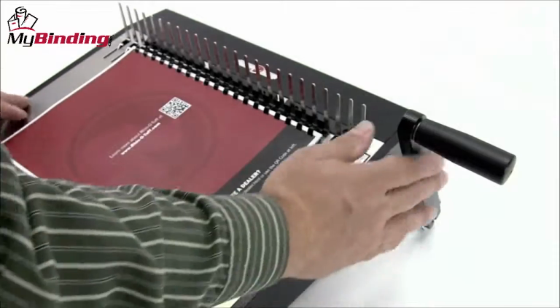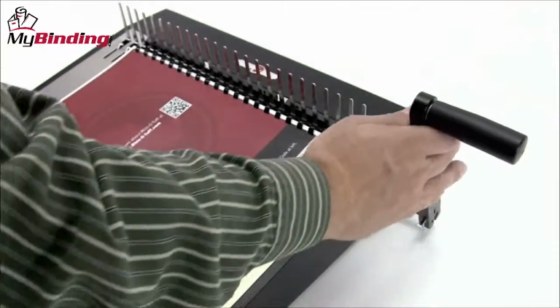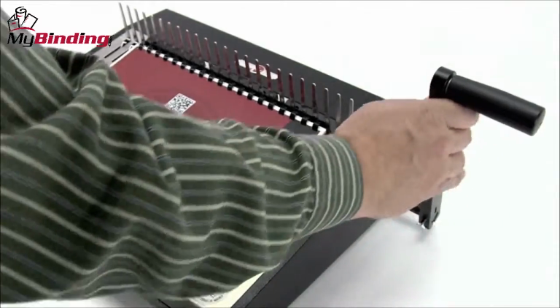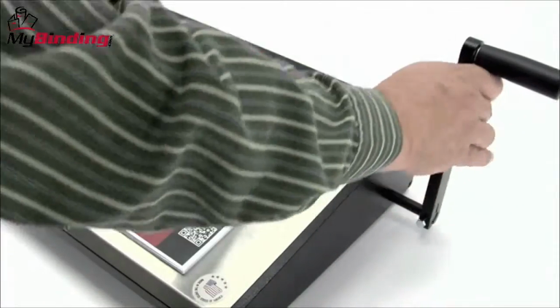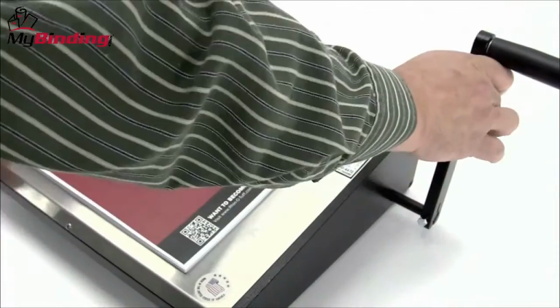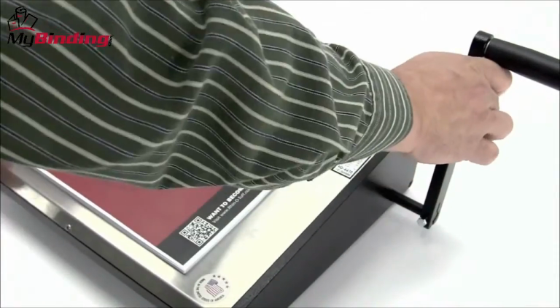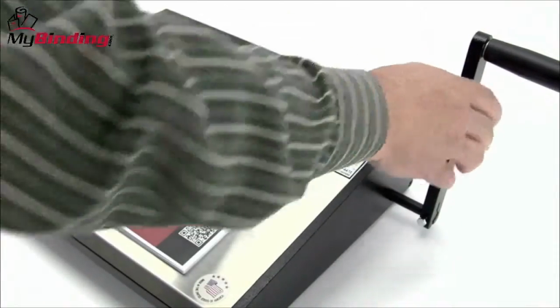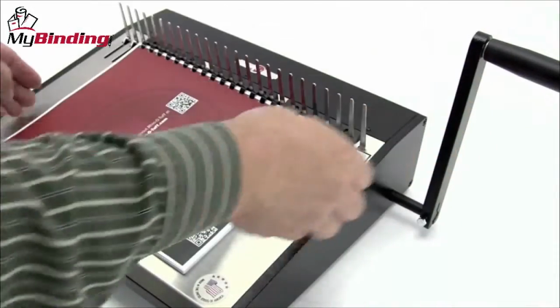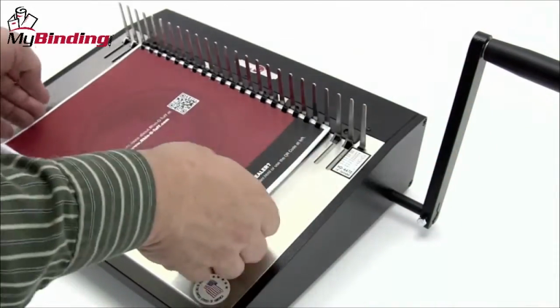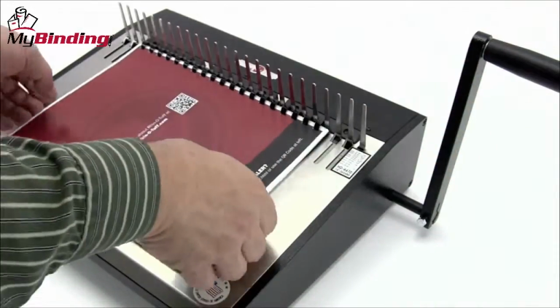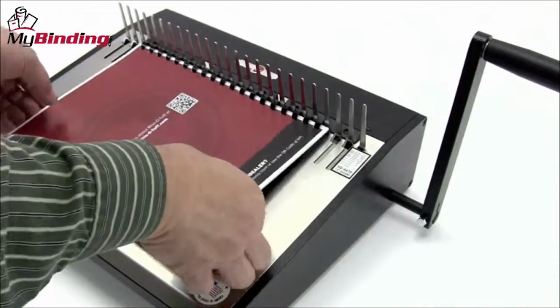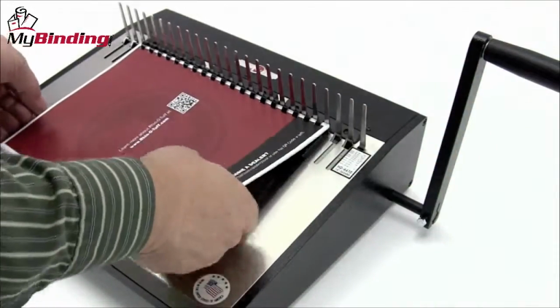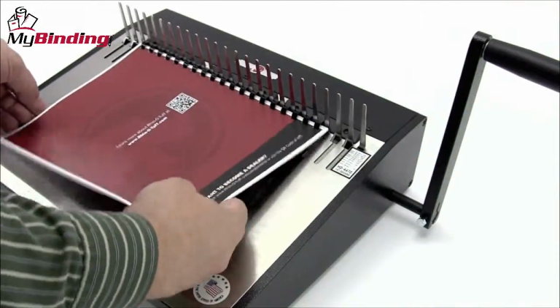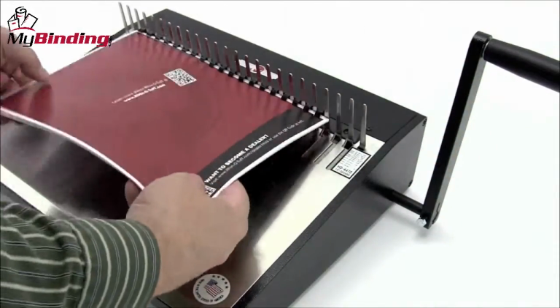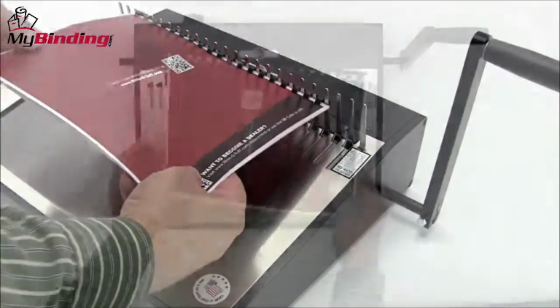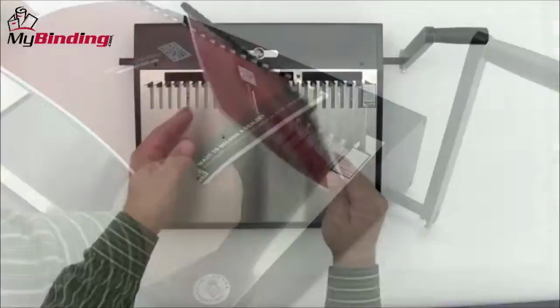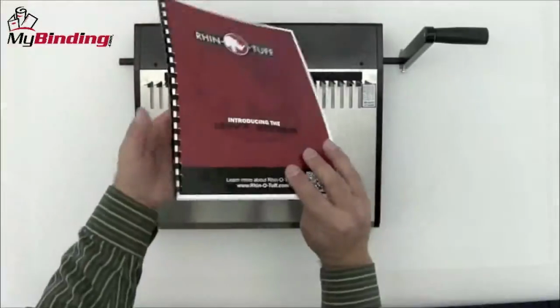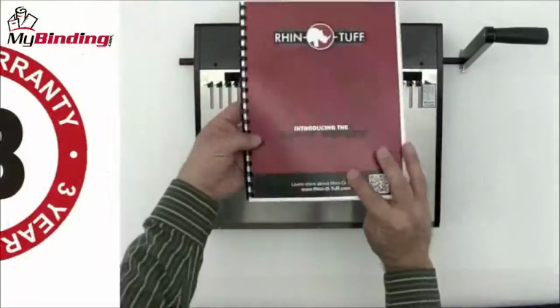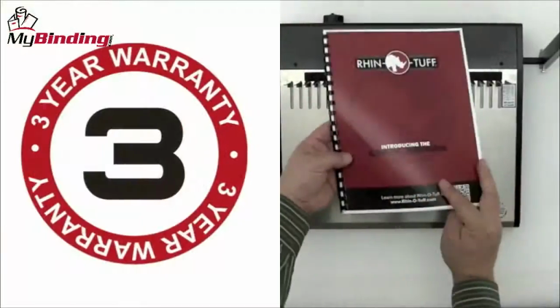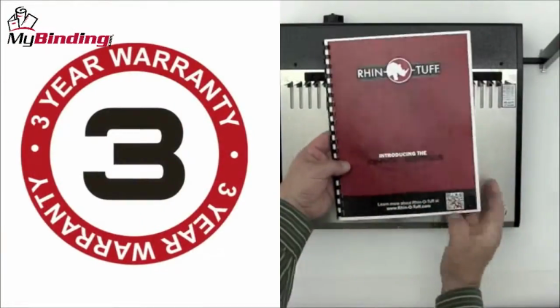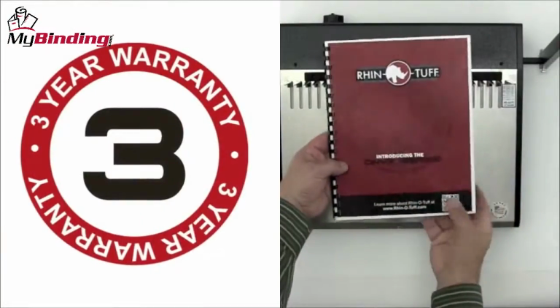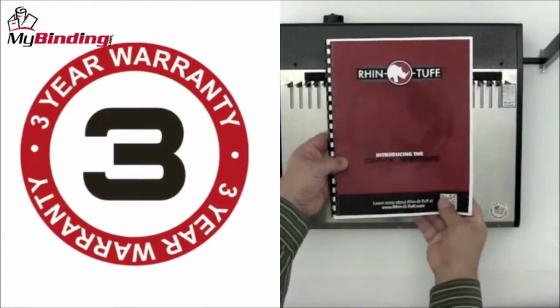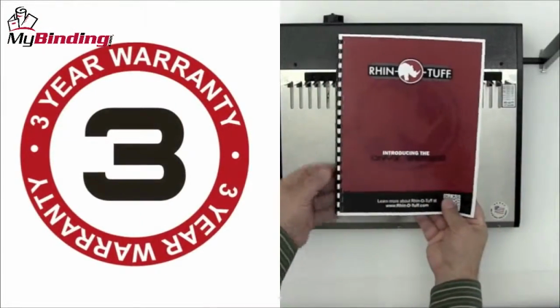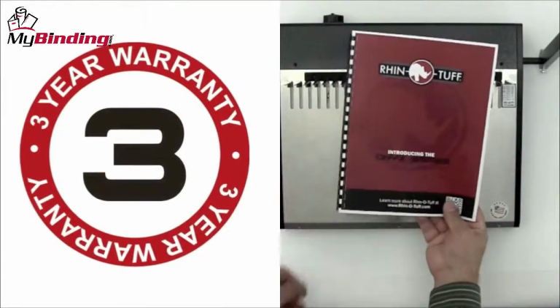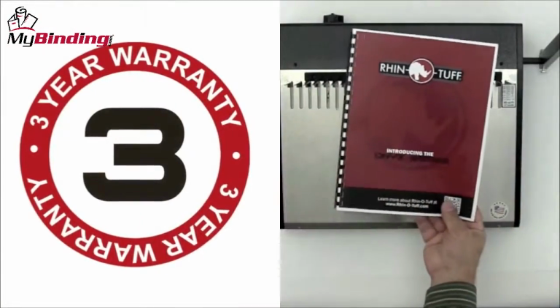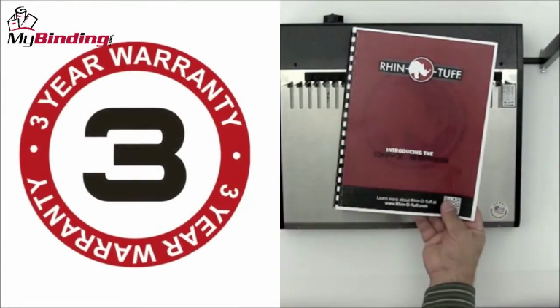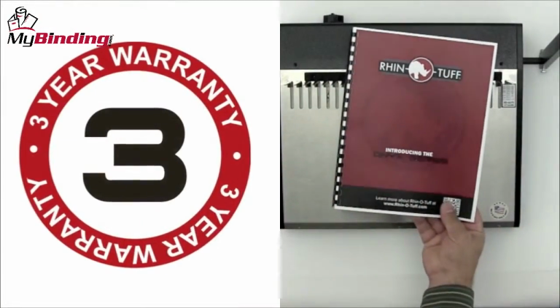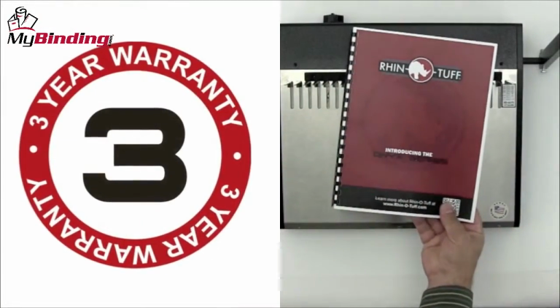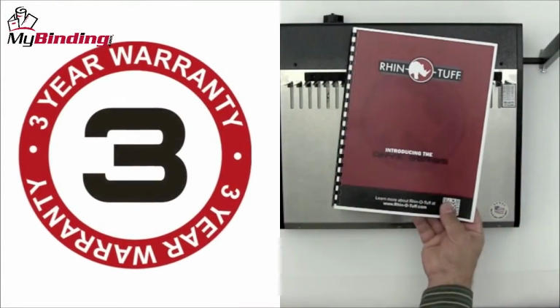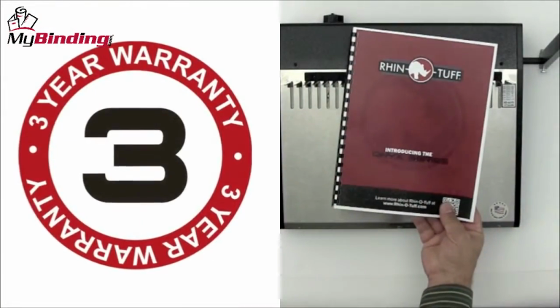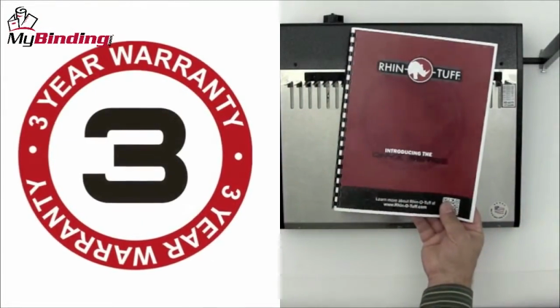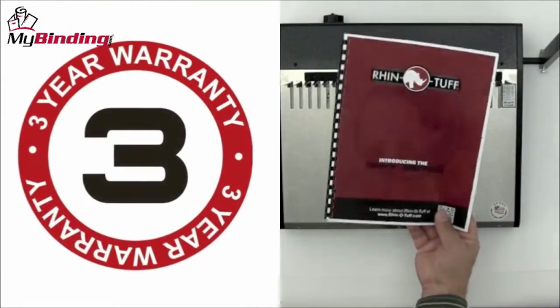Thread your project and close the comb. As with the whole Onyx line, it's built RhinoTuff and has a full 3-year warranty.